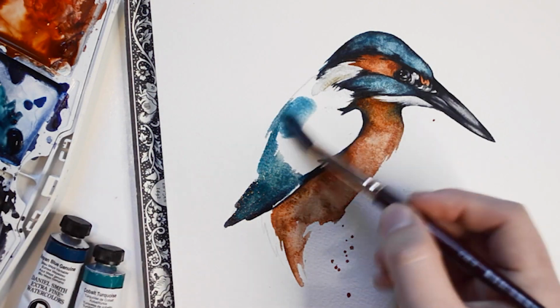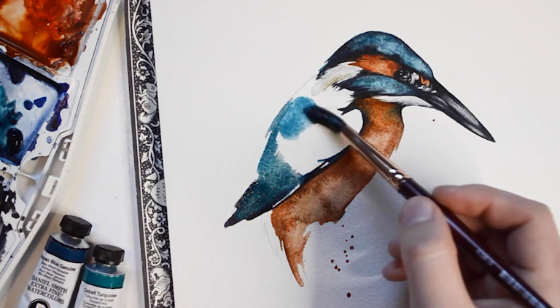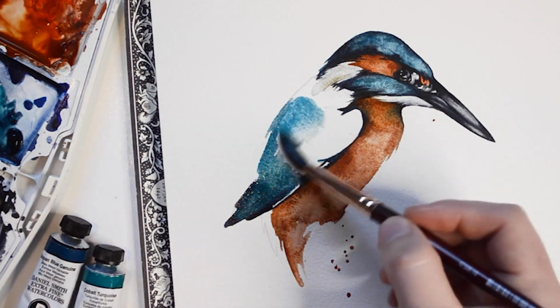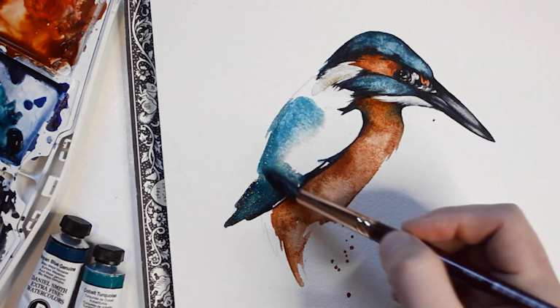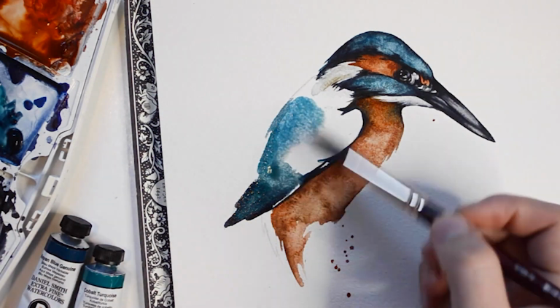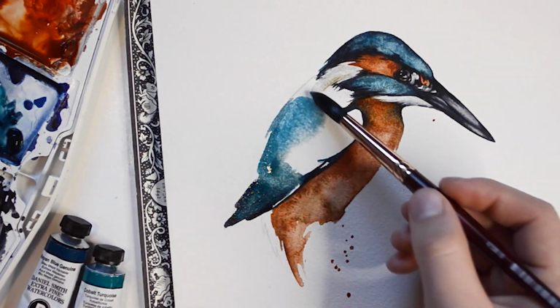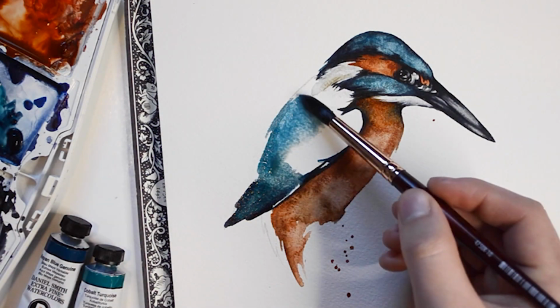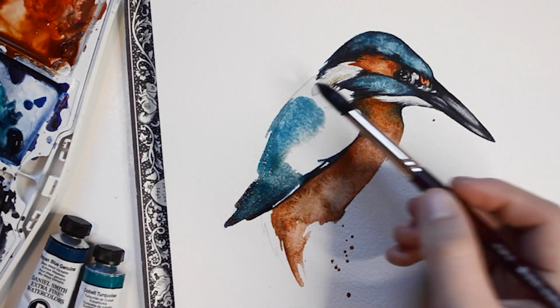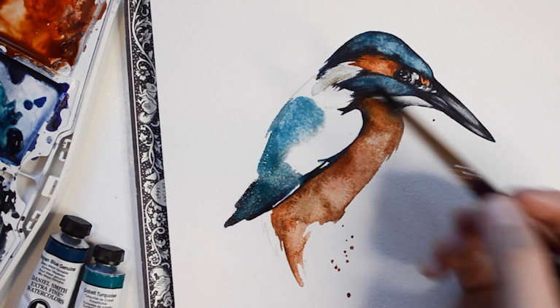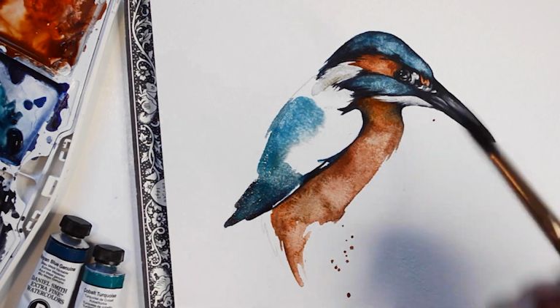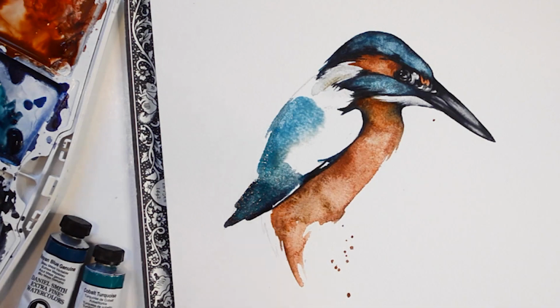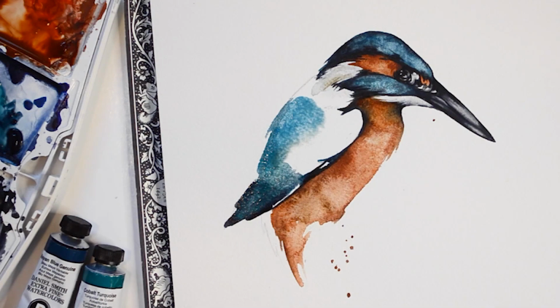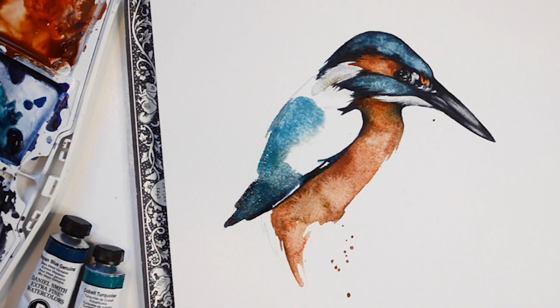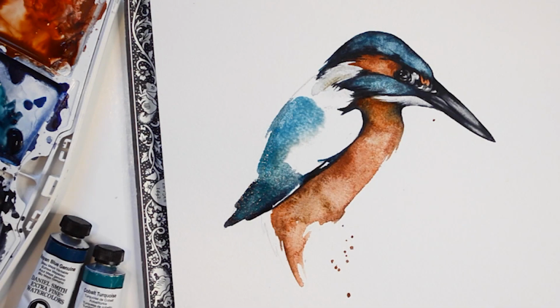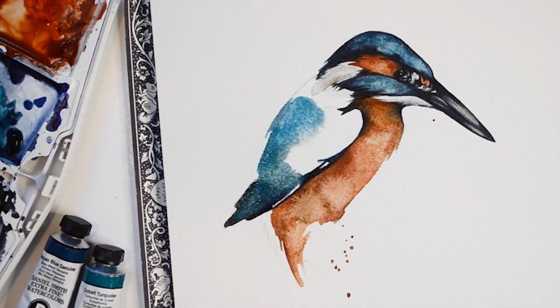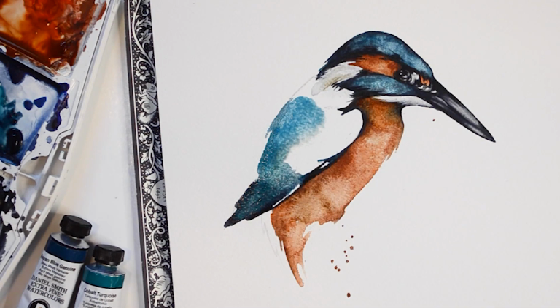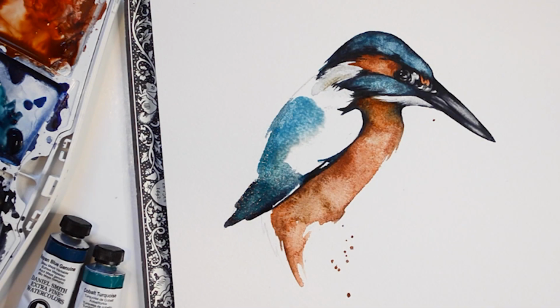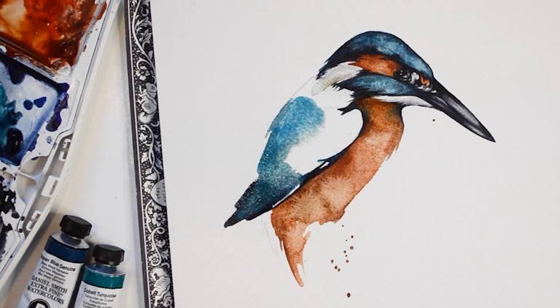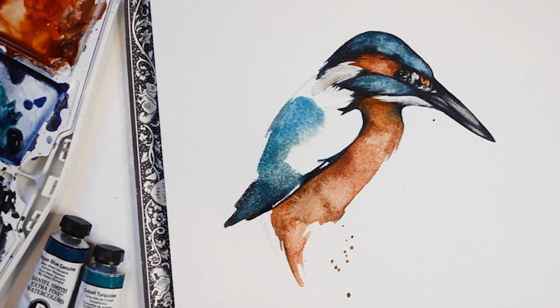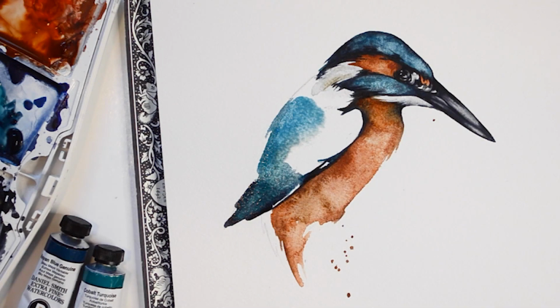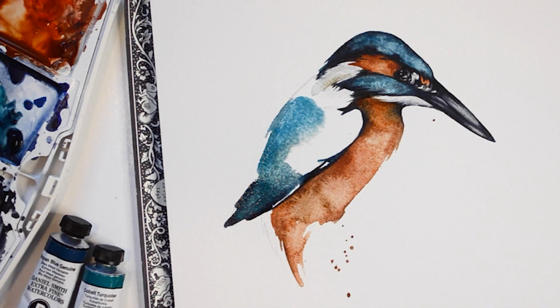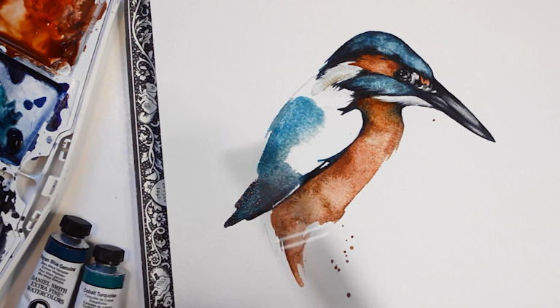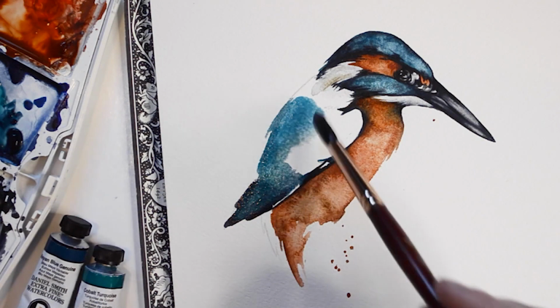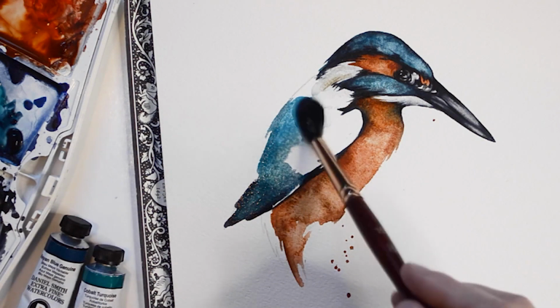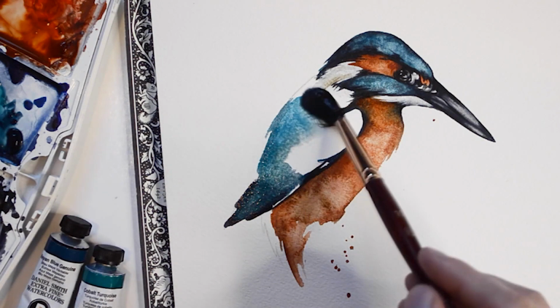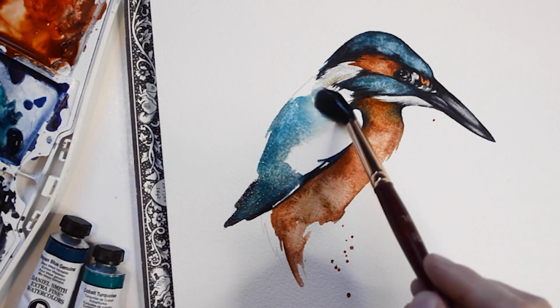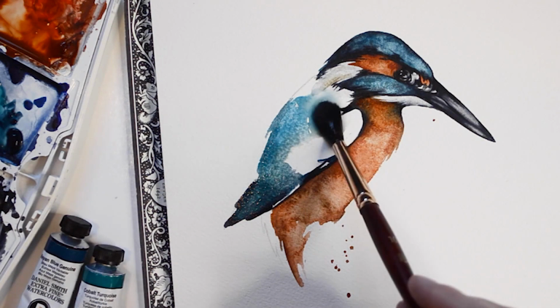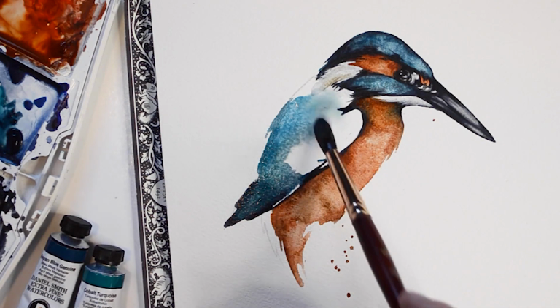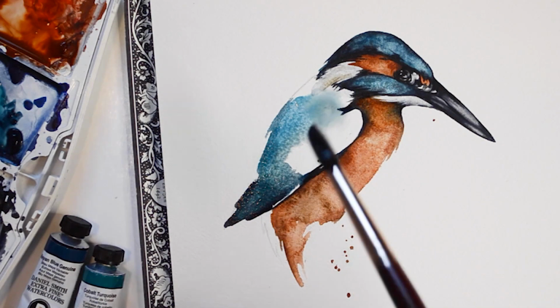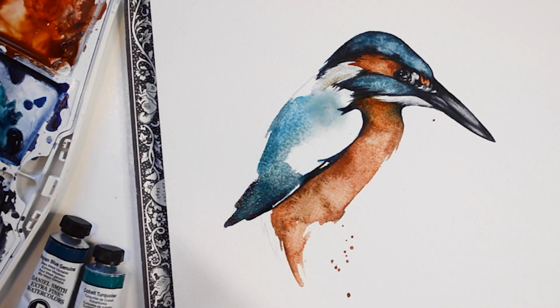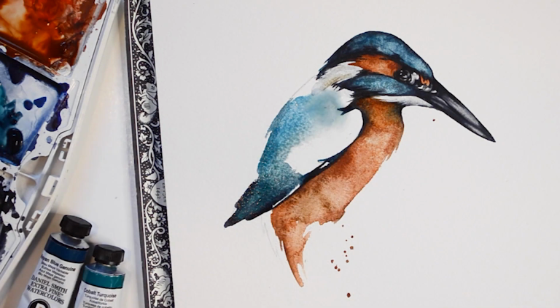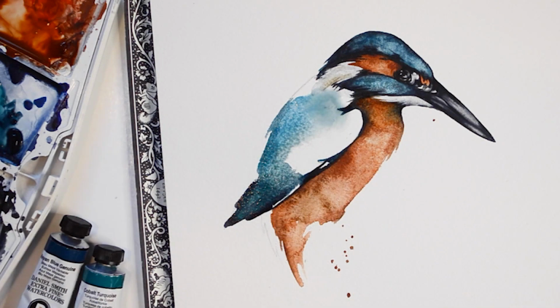Now to fill in the wings, I'm going to create a wash using the Mayan Blue Genuine paint and the Cobalt Turquoise.